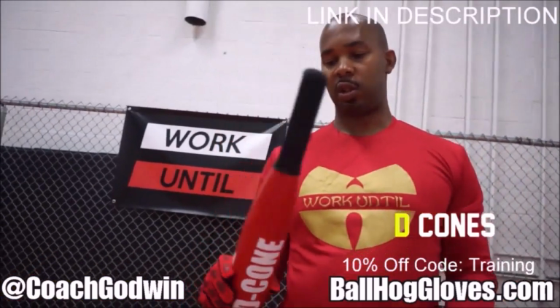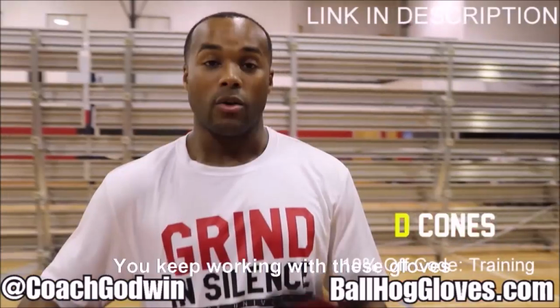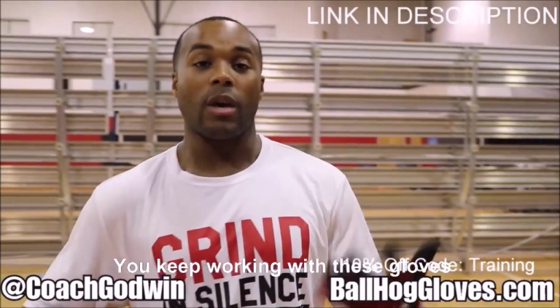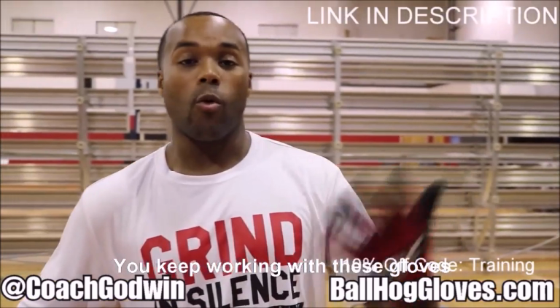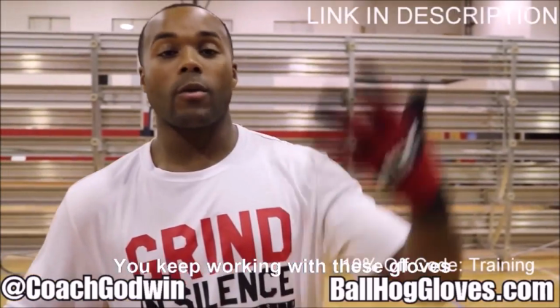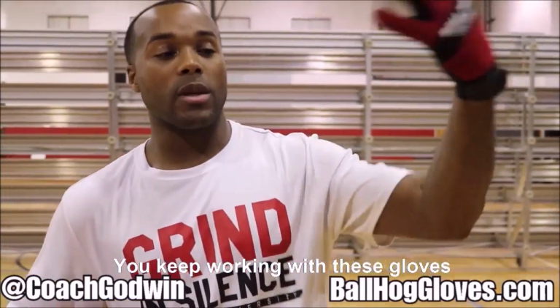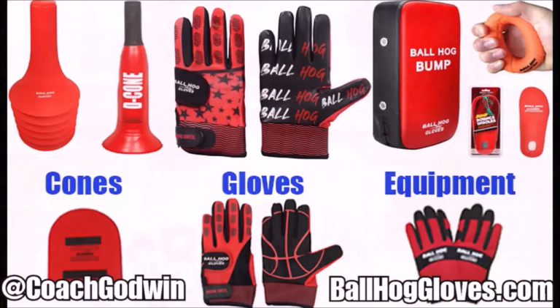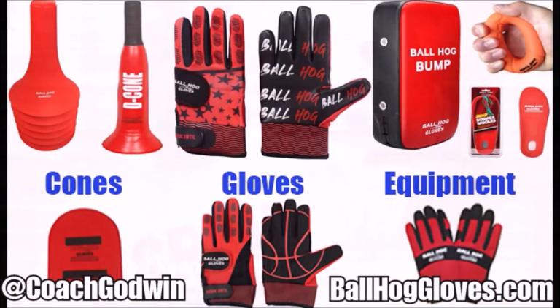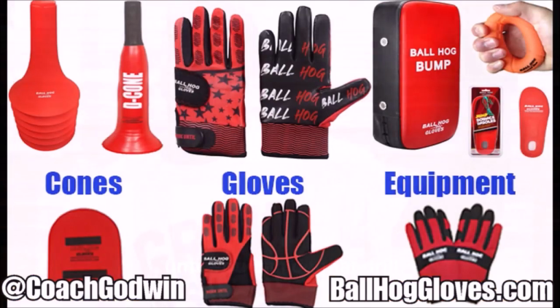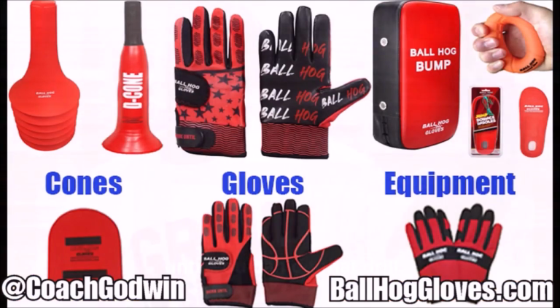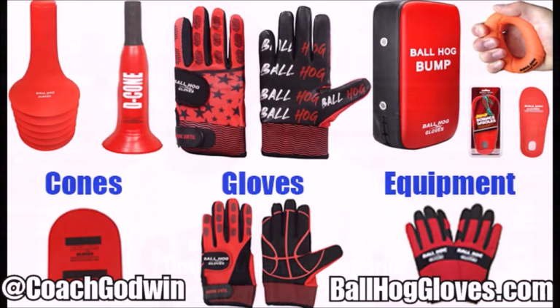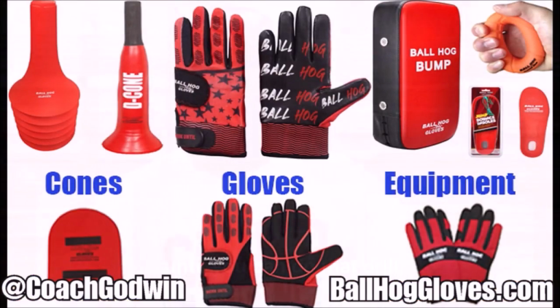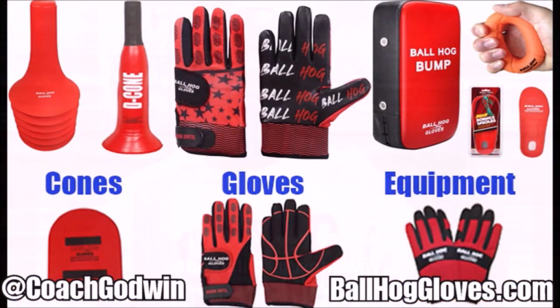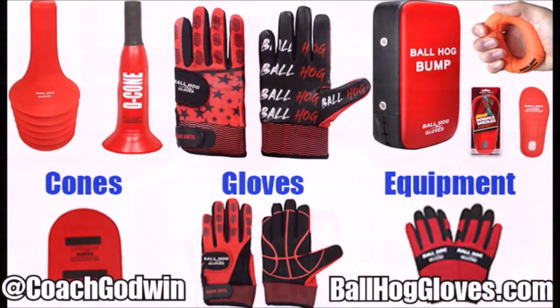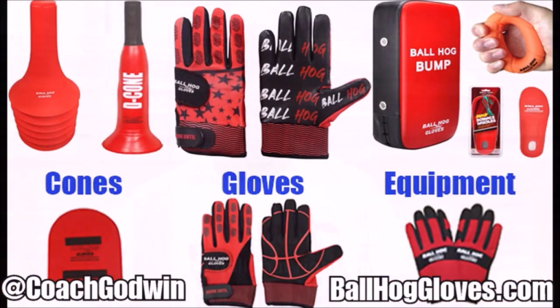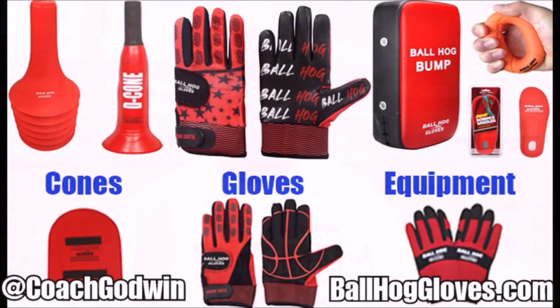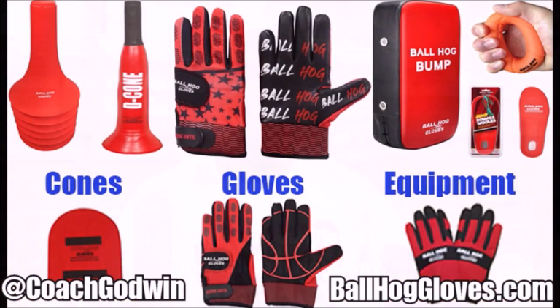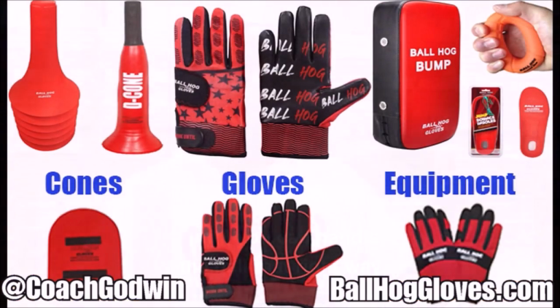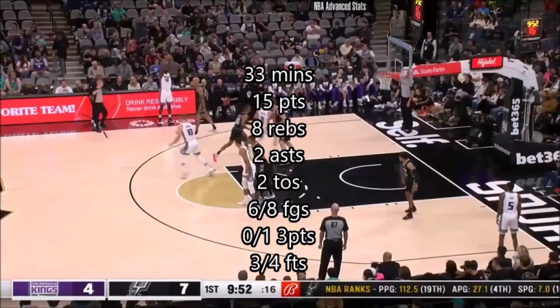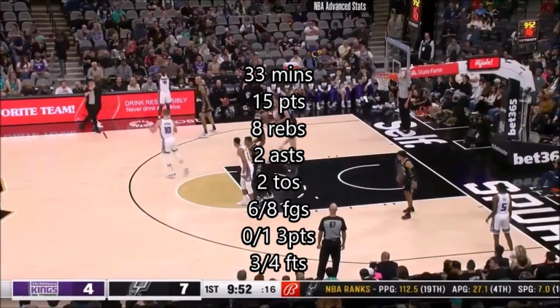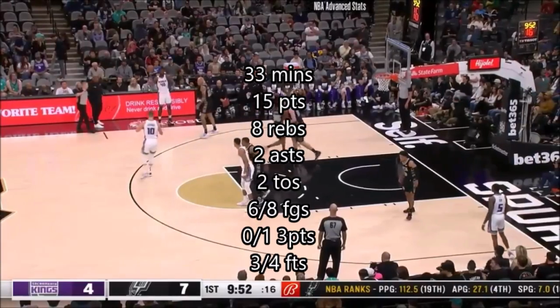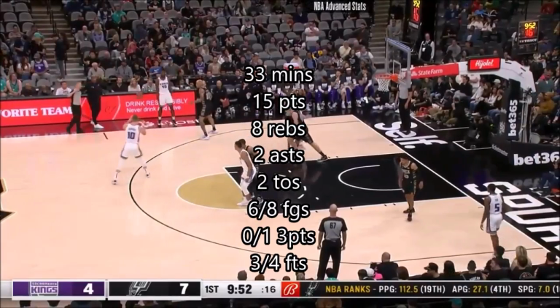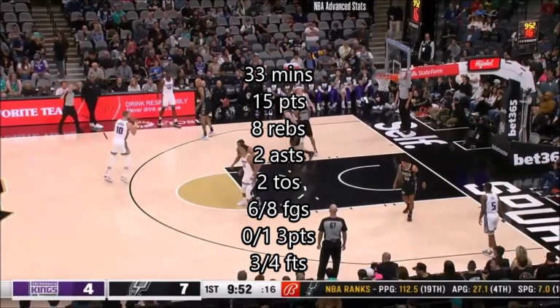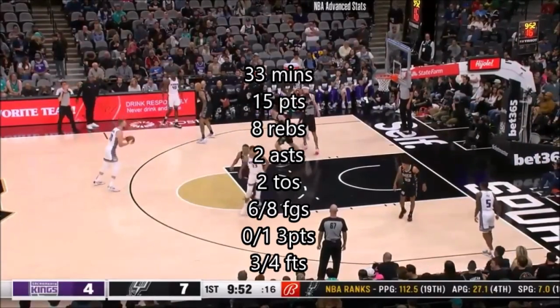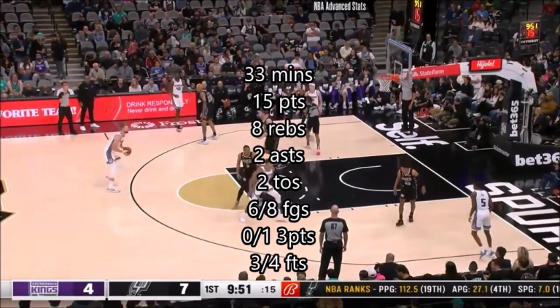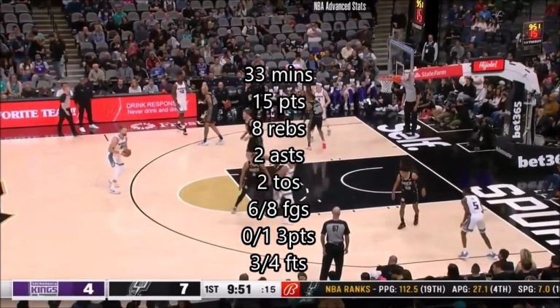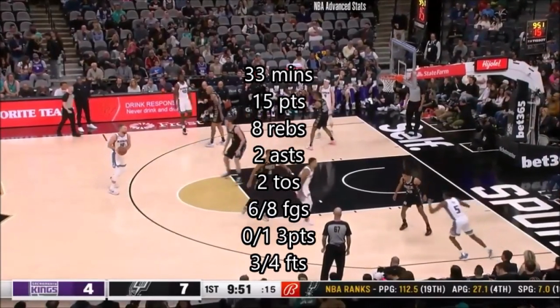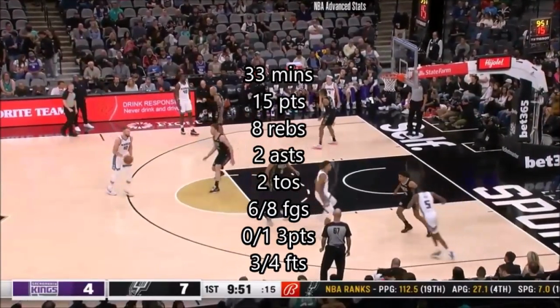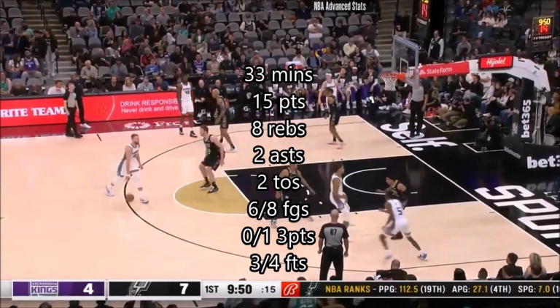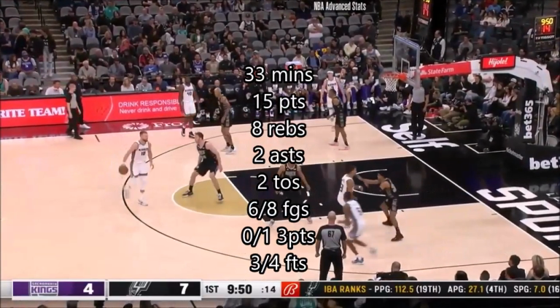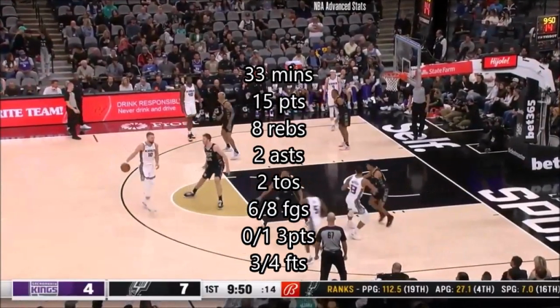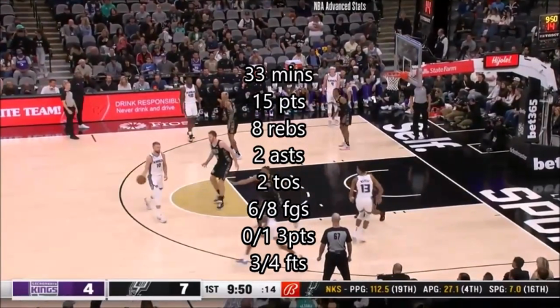You keep working with these gloves until you can do that drill, until you can handle the ball the right way. Nine and seven against this old boss, Coach Pop.